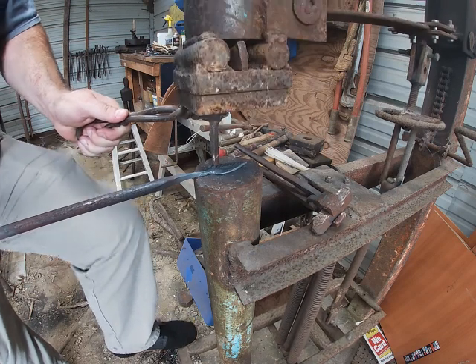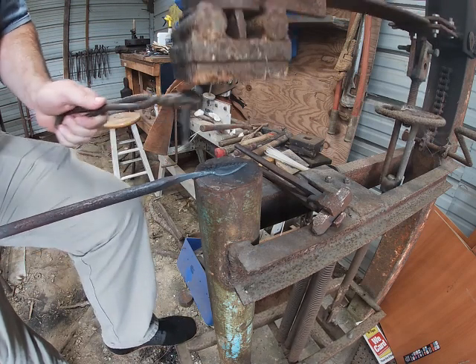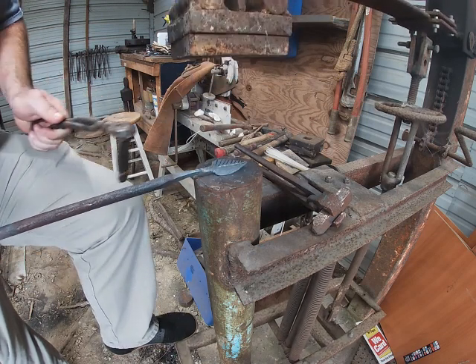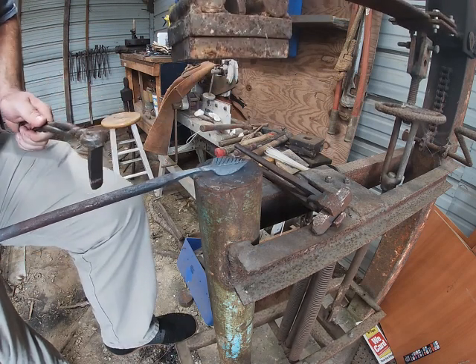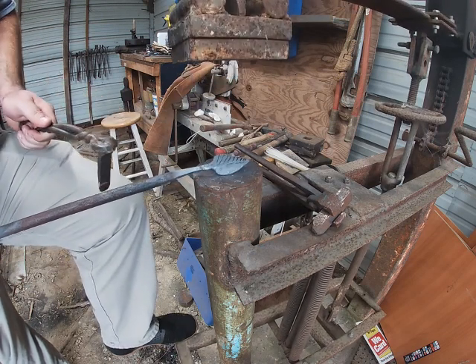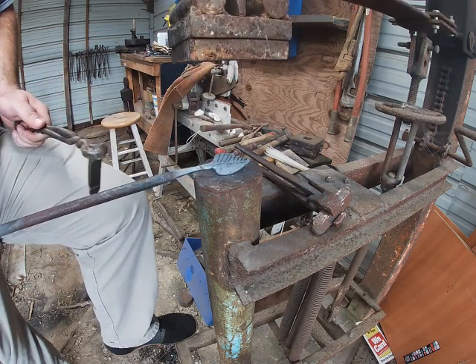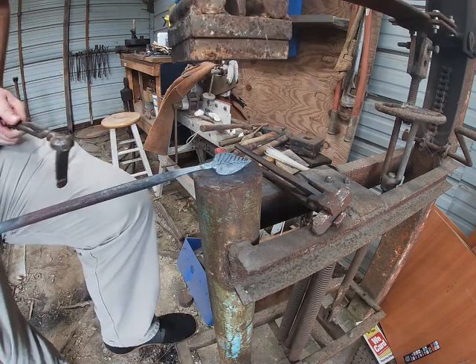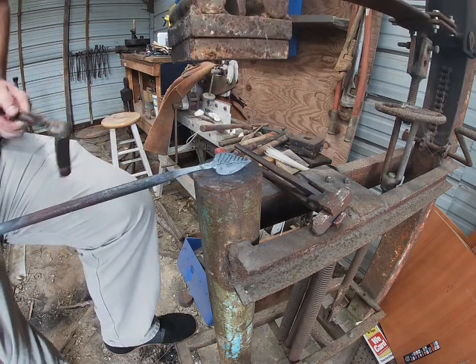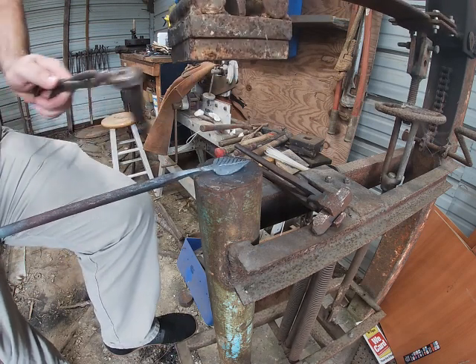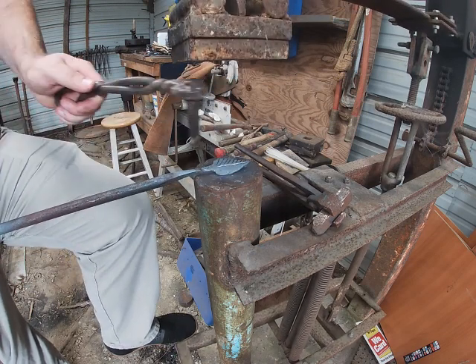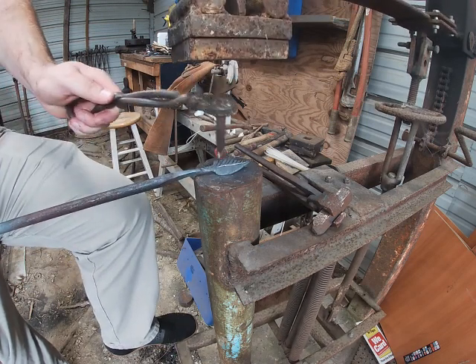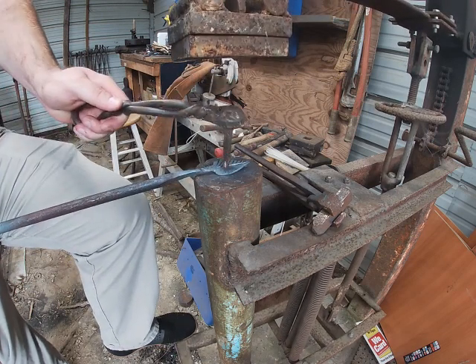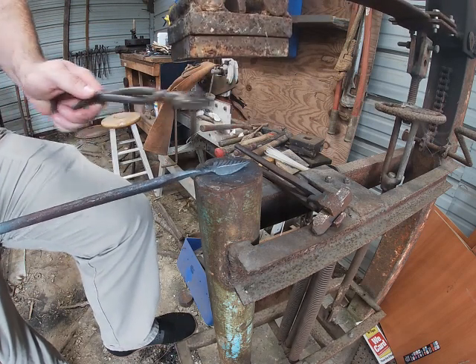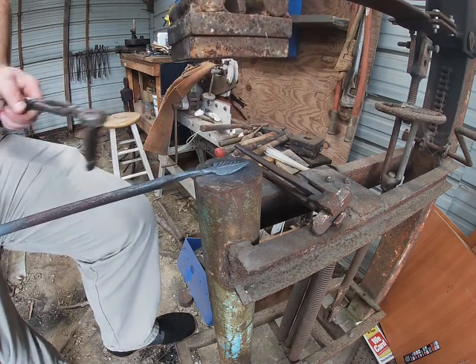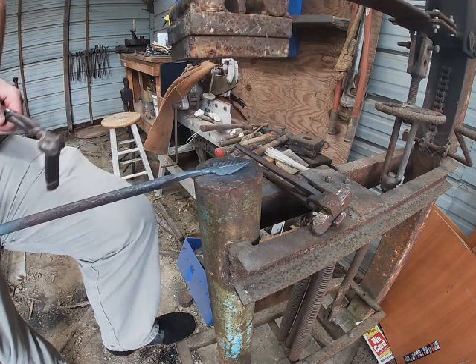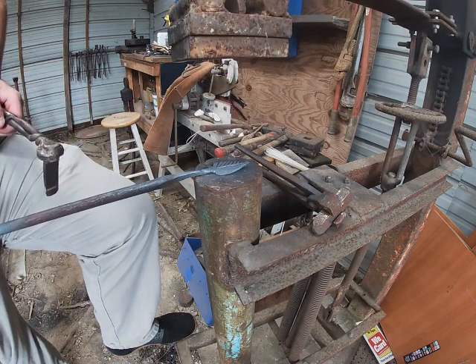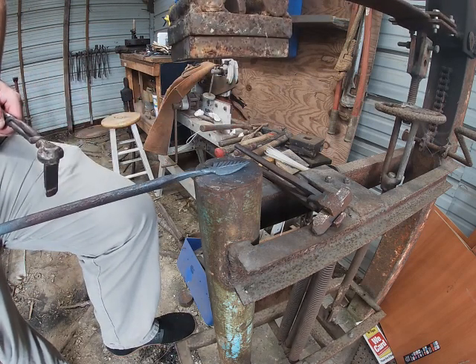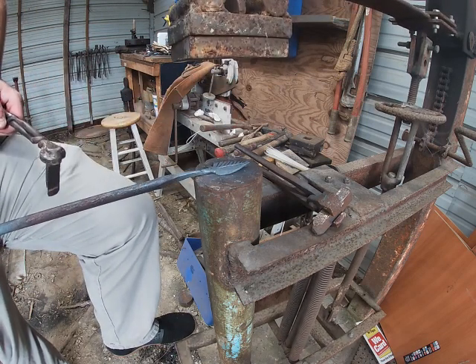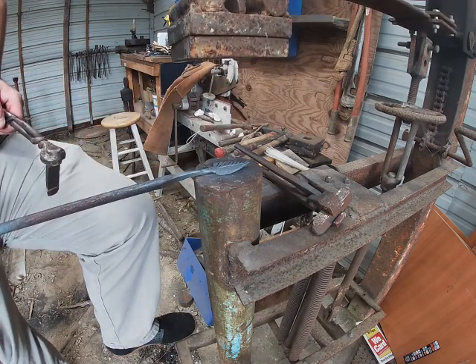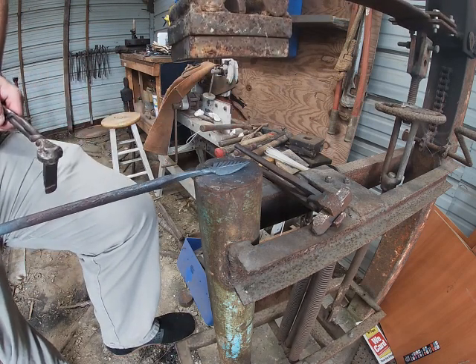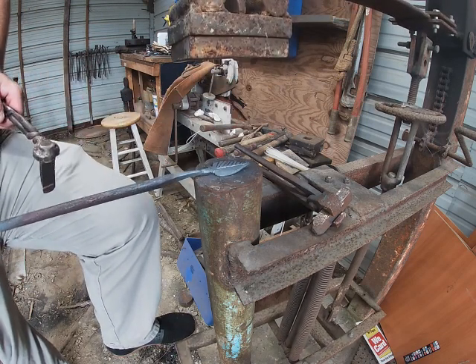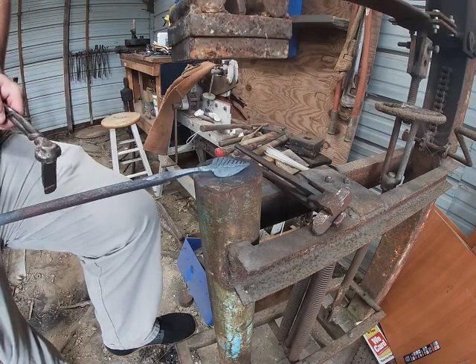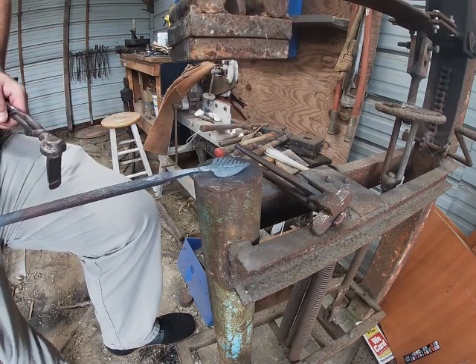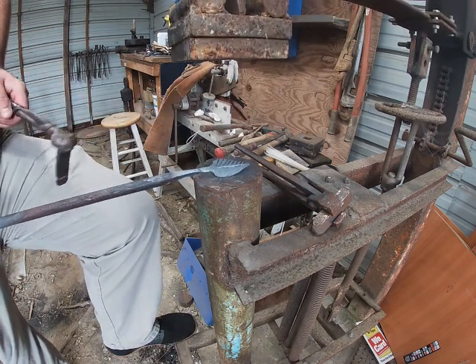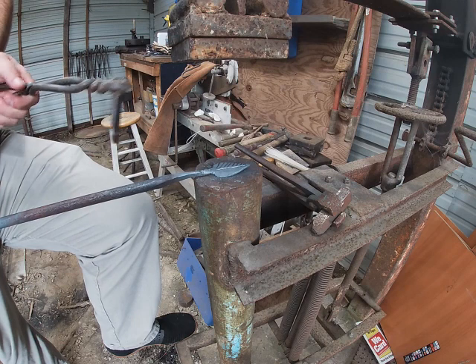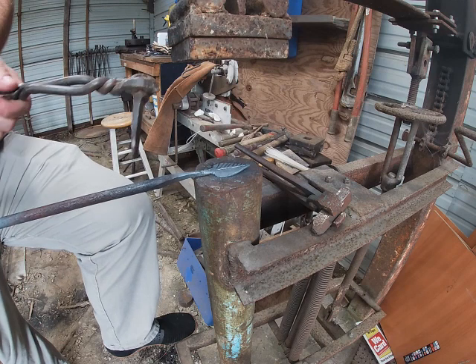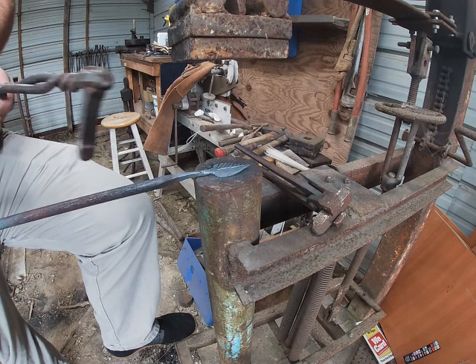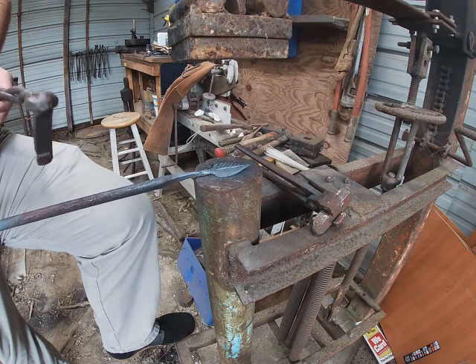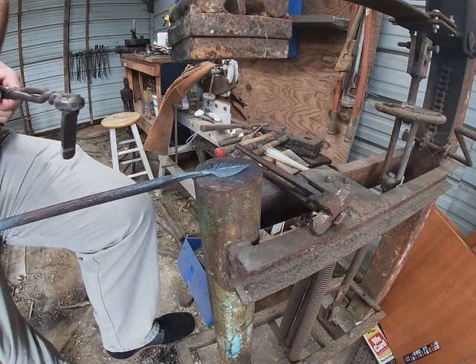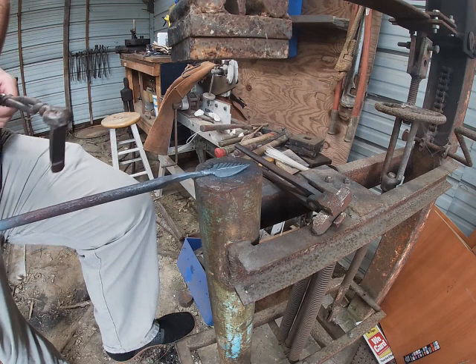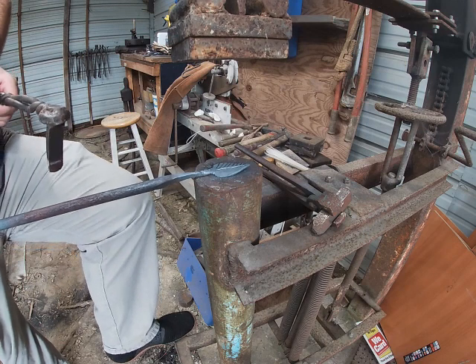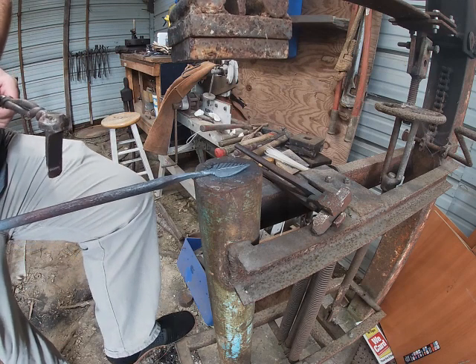I'm going to do one more vein on the back like so. Now I'm going to do the other side, and when I do the other side I'm going to switch hands.